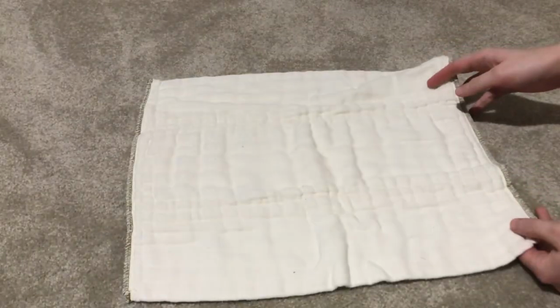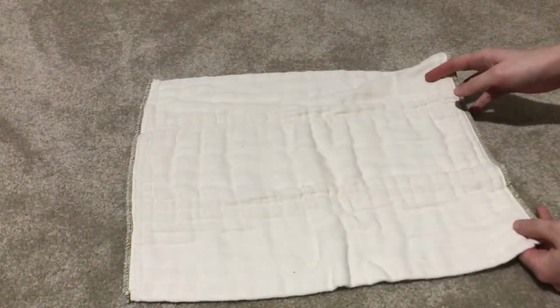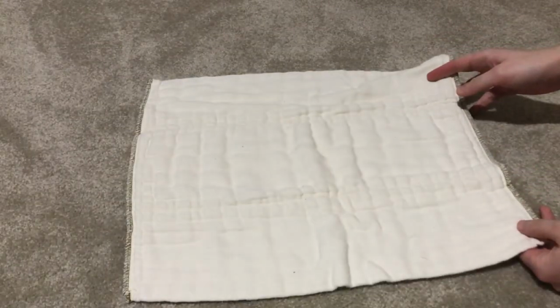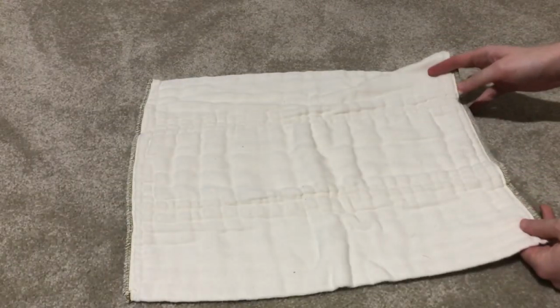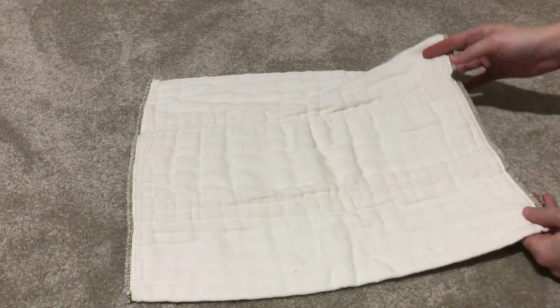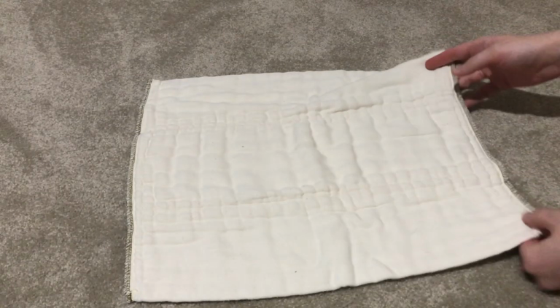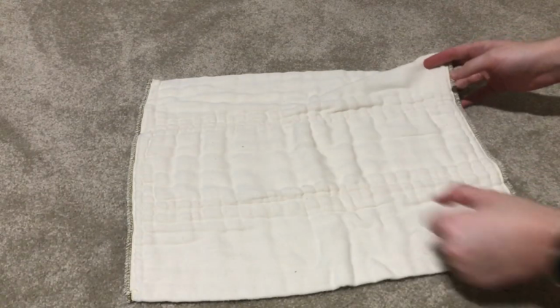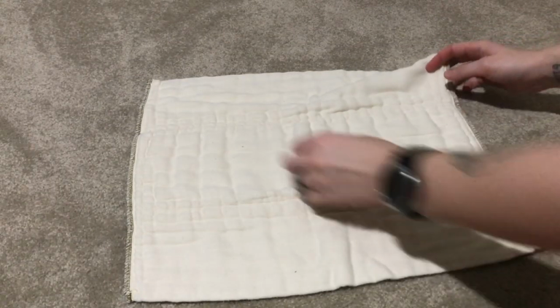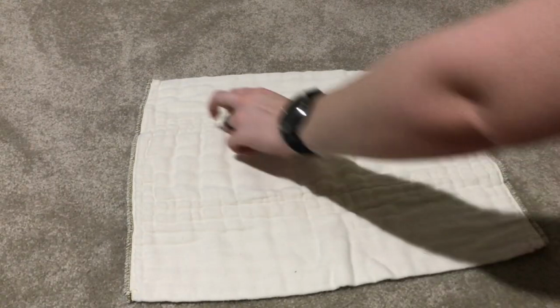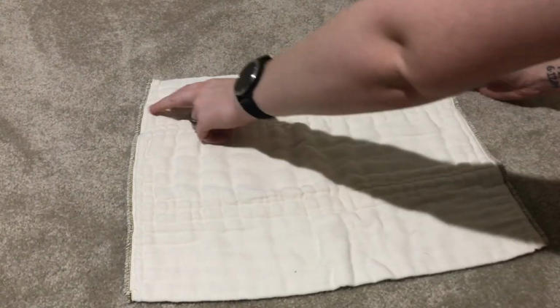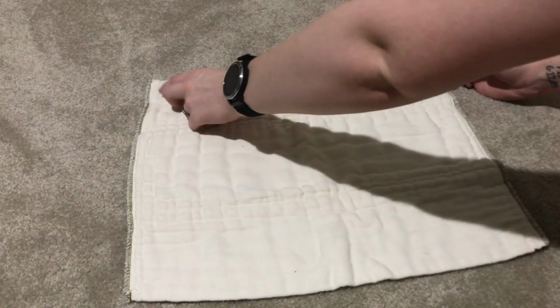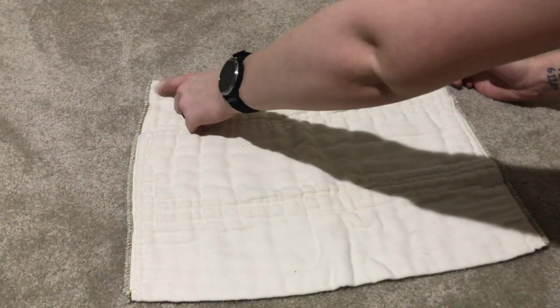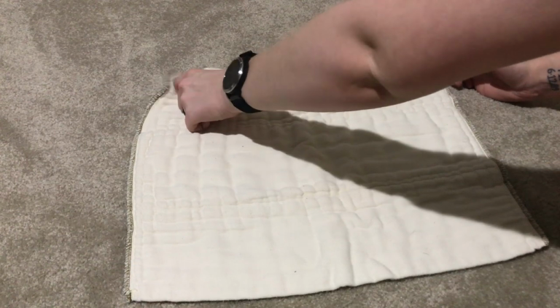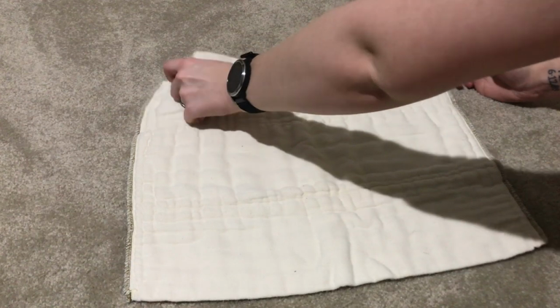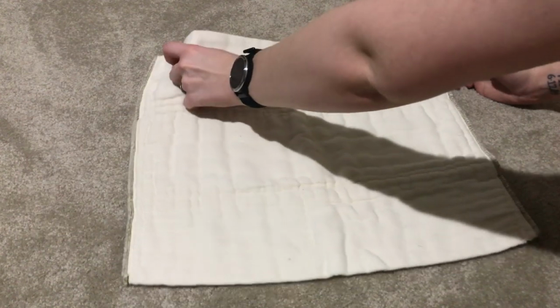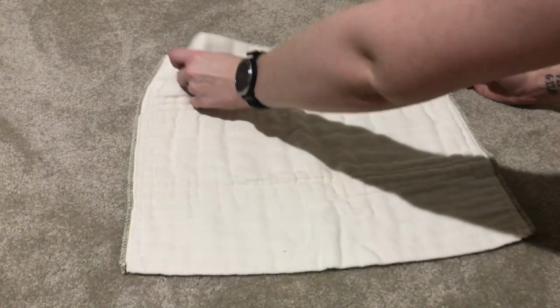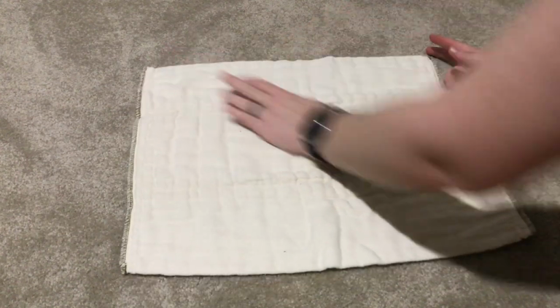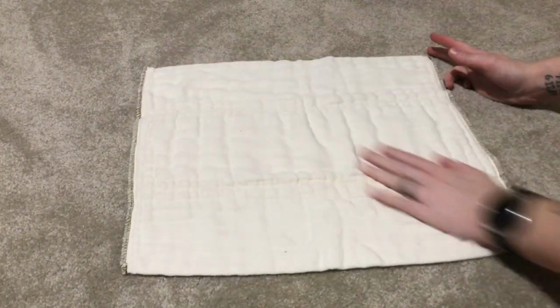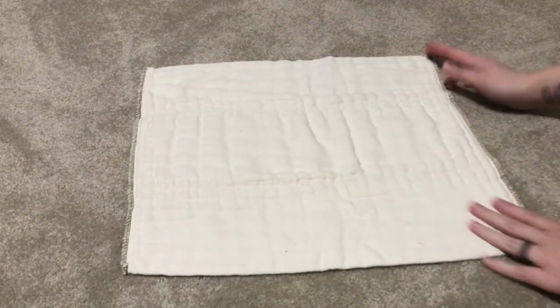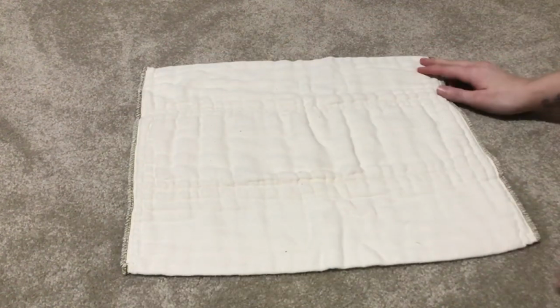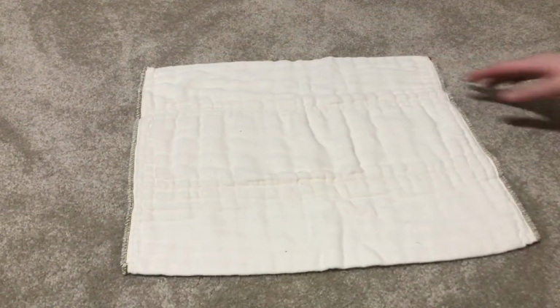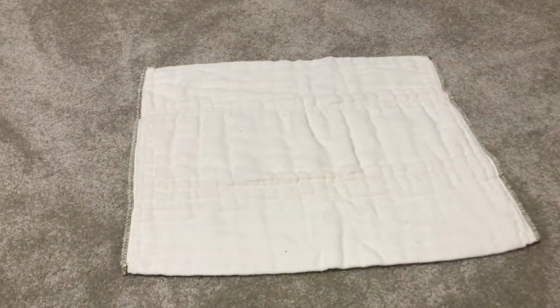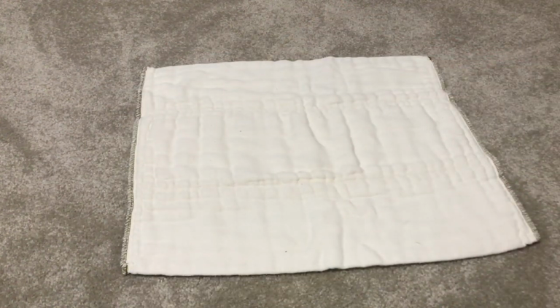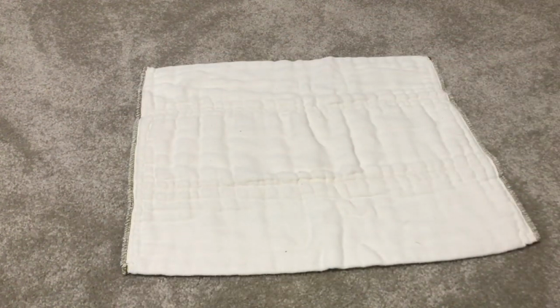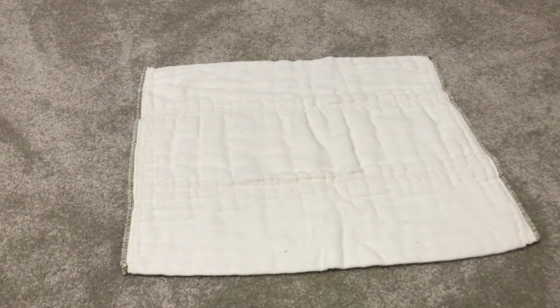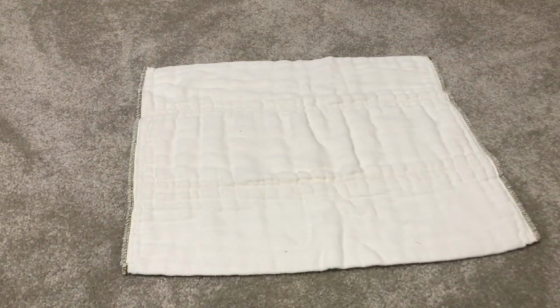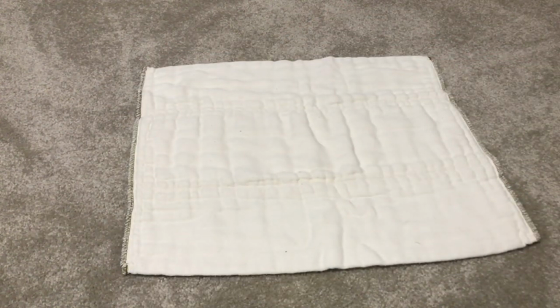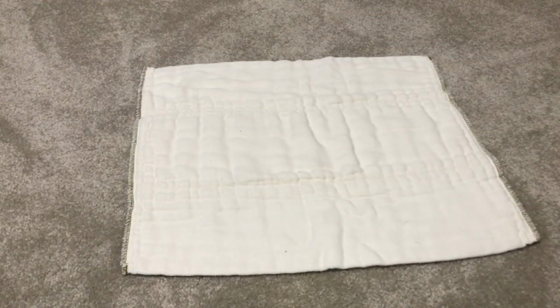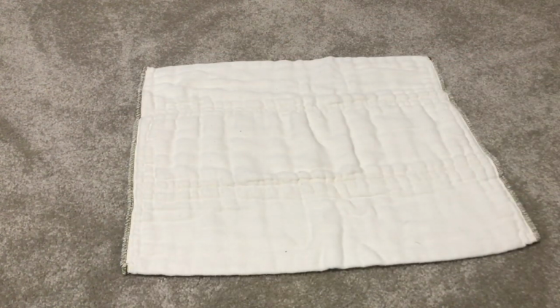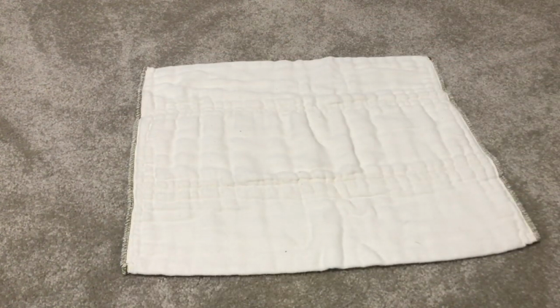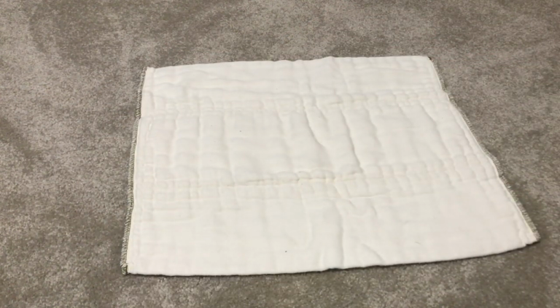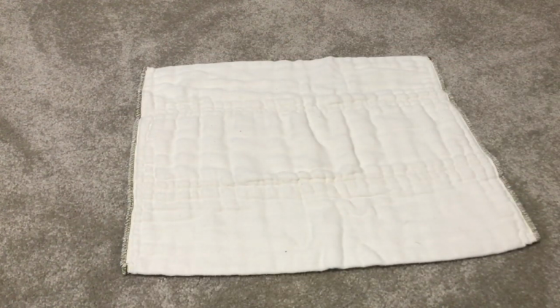Today I want to show you guys how to take a prefold and turn it into a contour diaper.